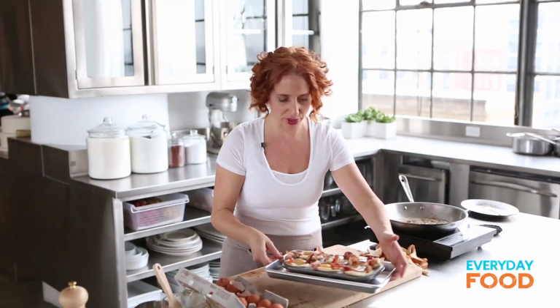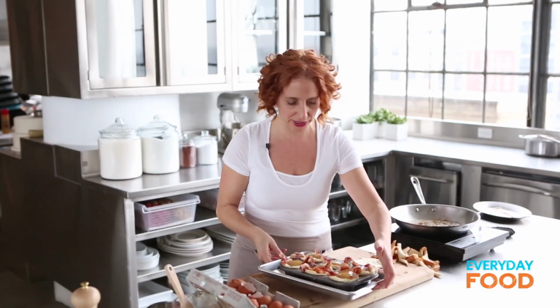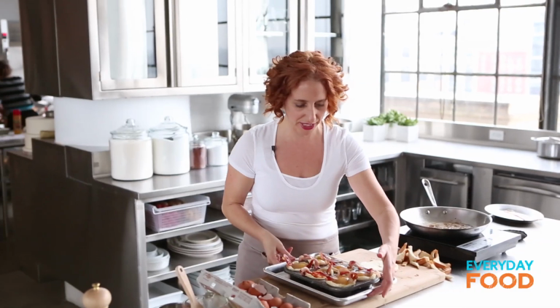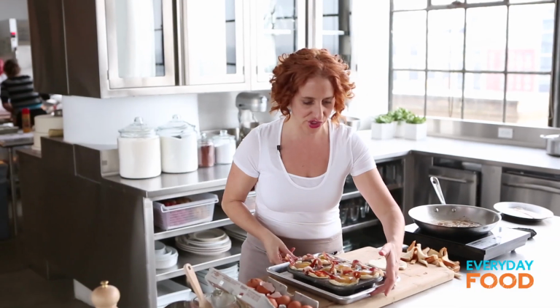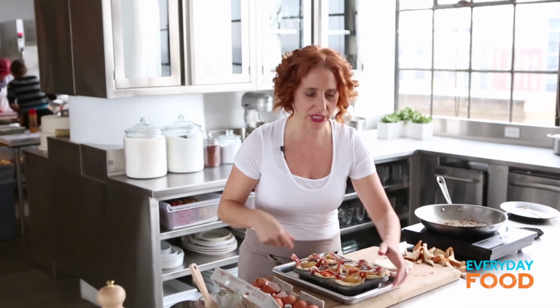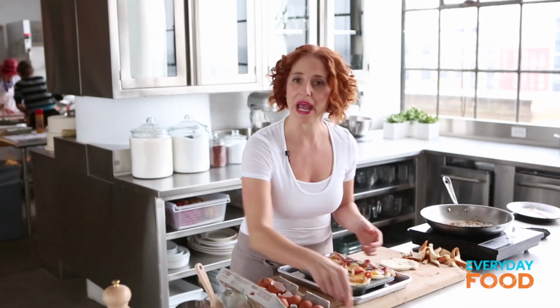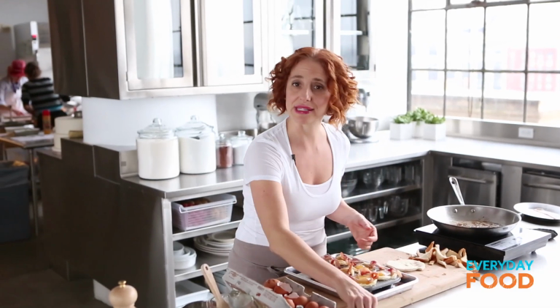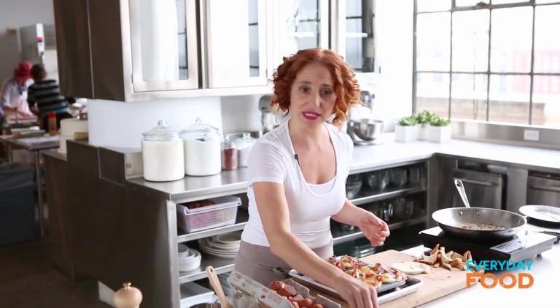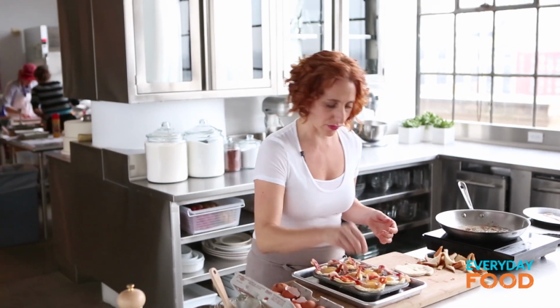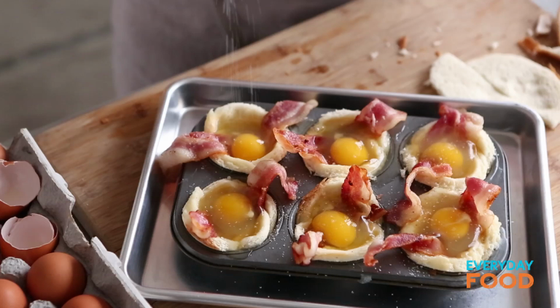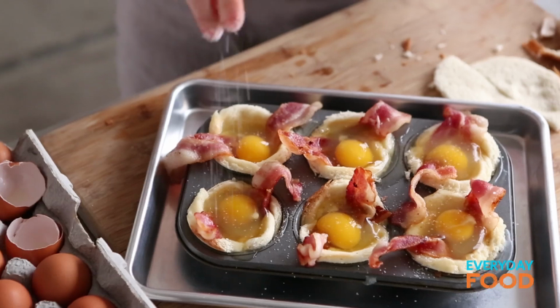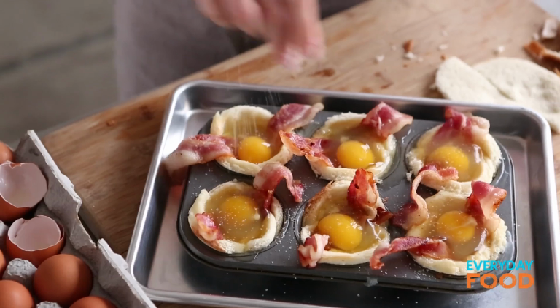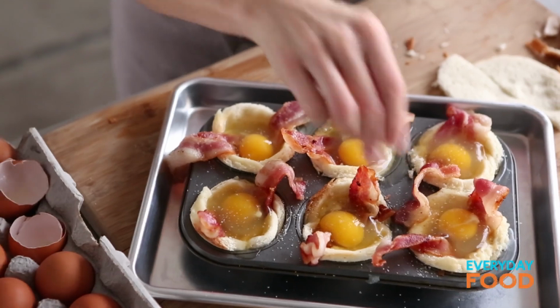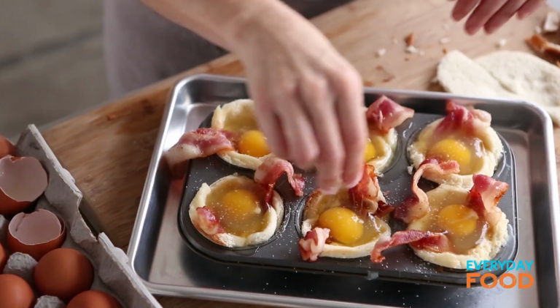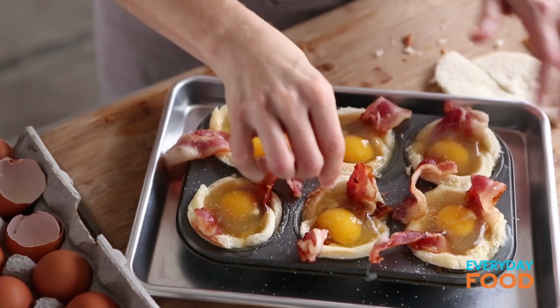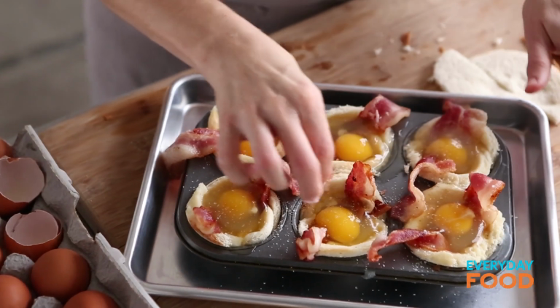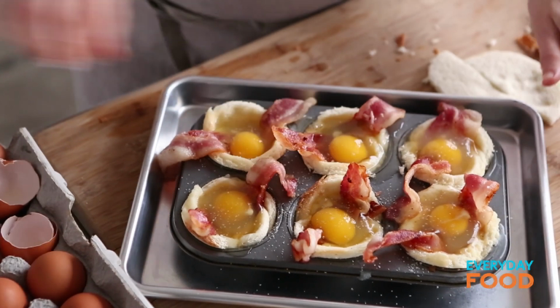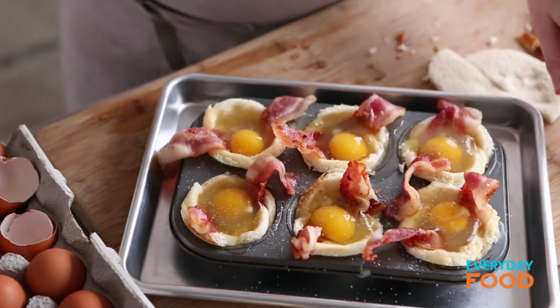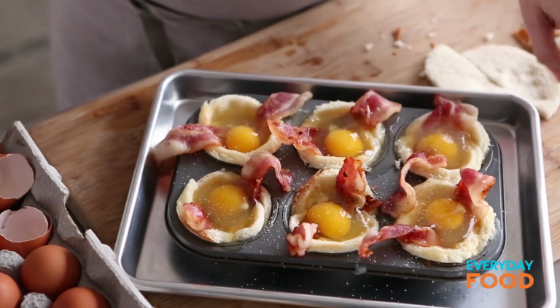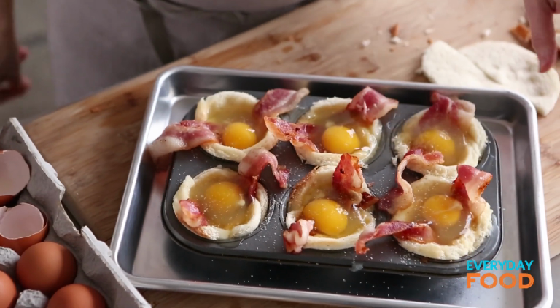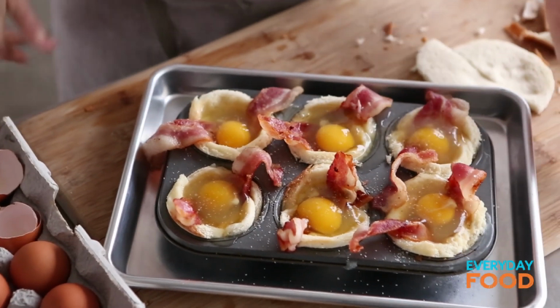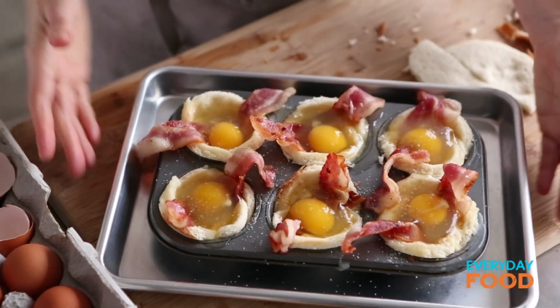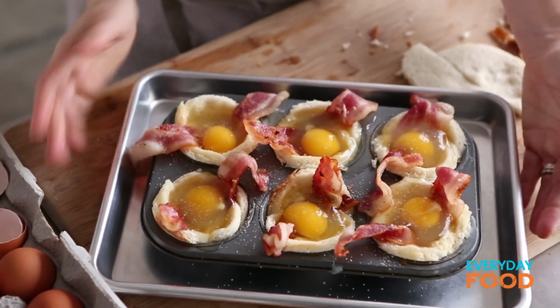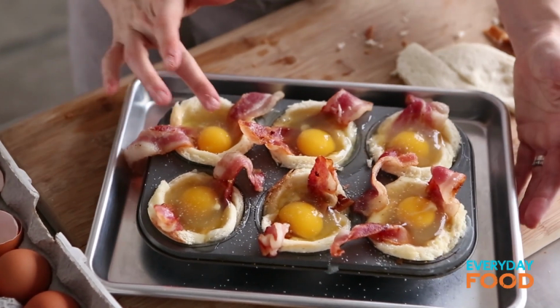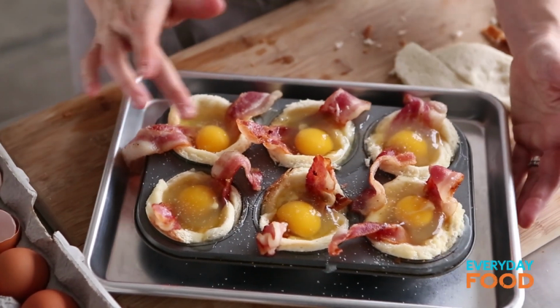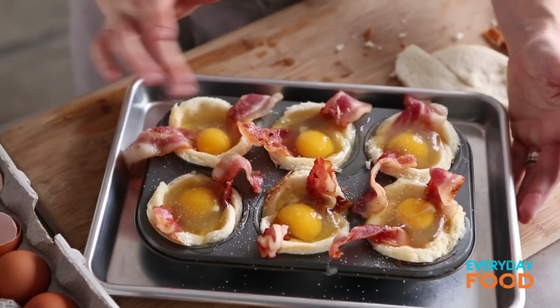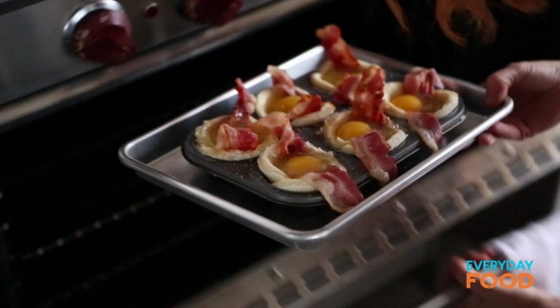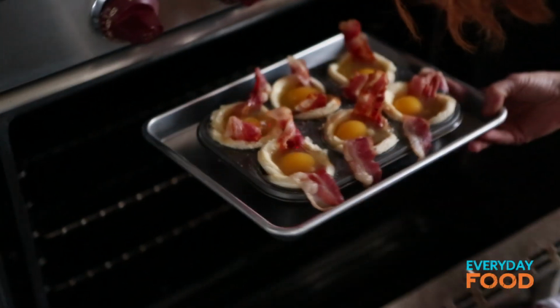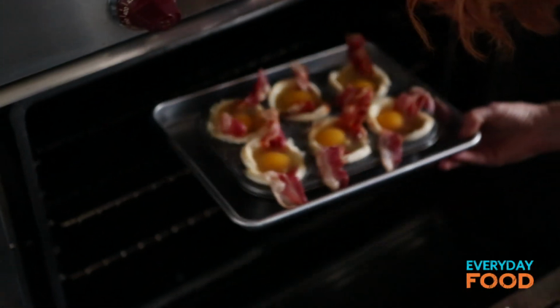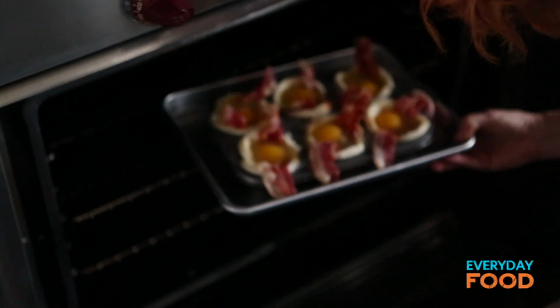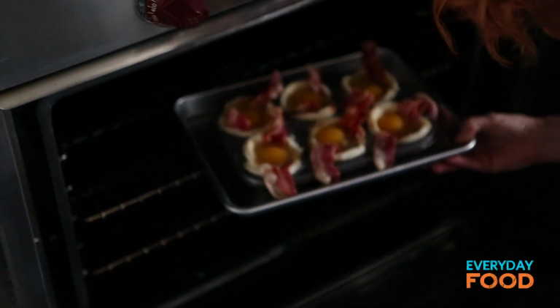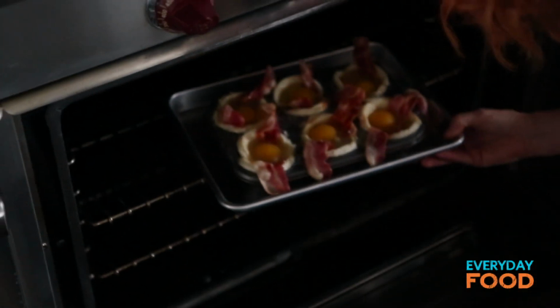Put it on a little baking sheet and season it with a little bit of salt. Then bake in a 375 degree oven until the egg white is set — that'll take about 20 minutes.